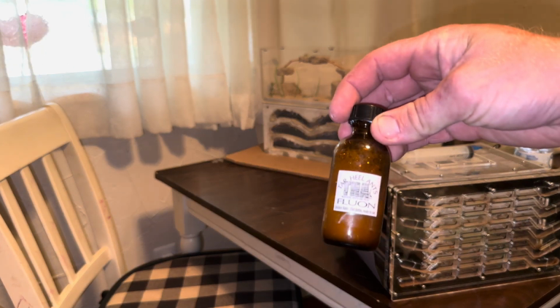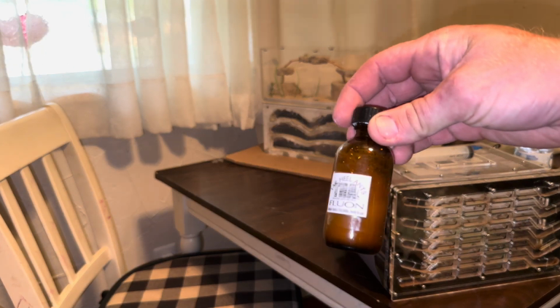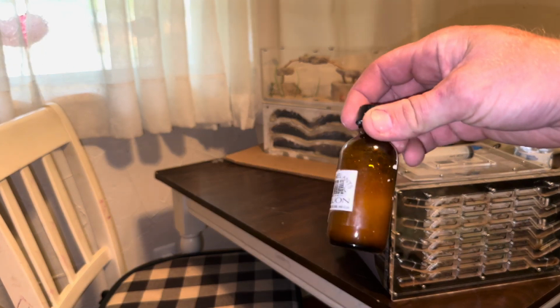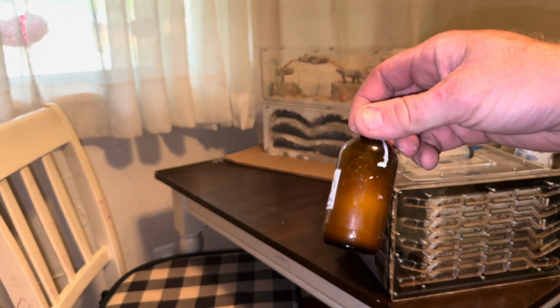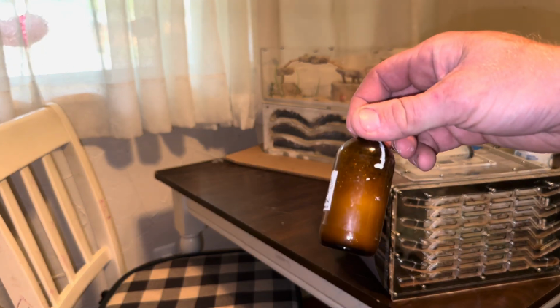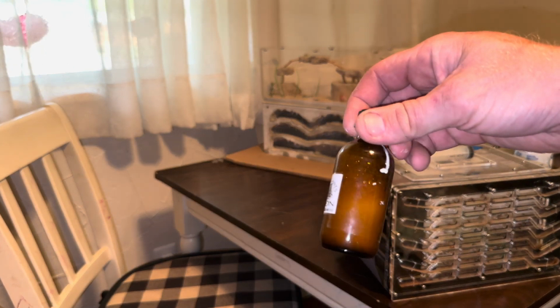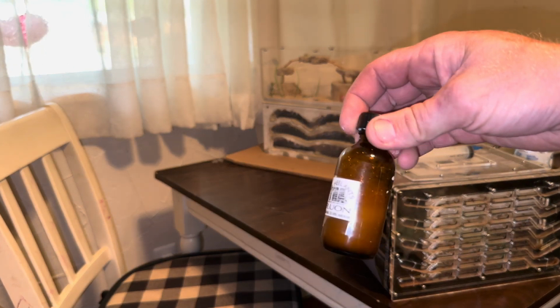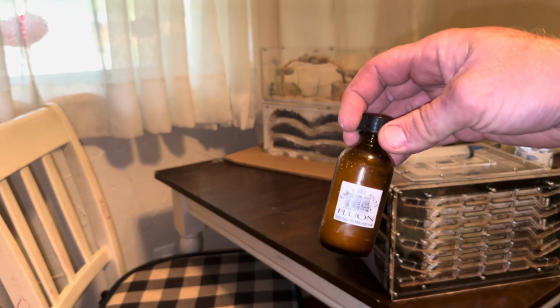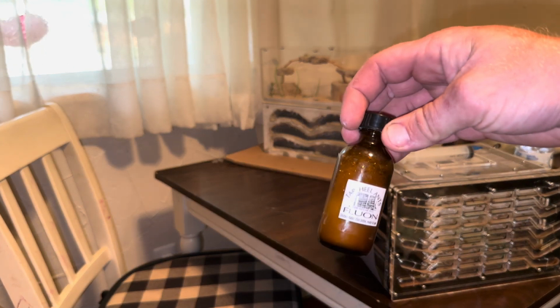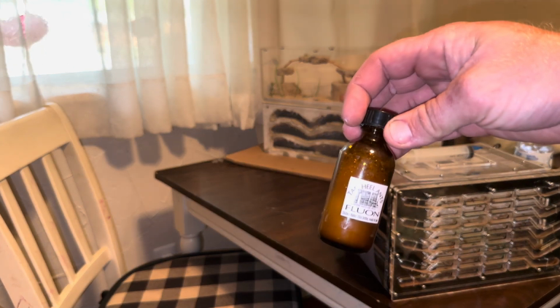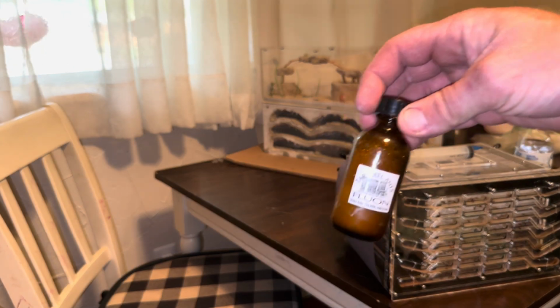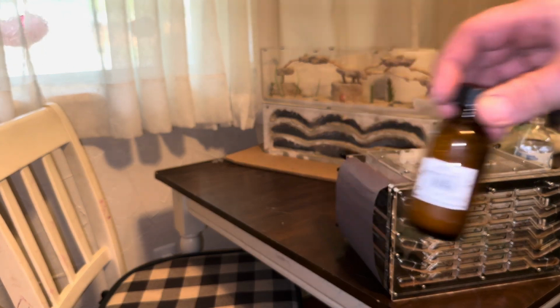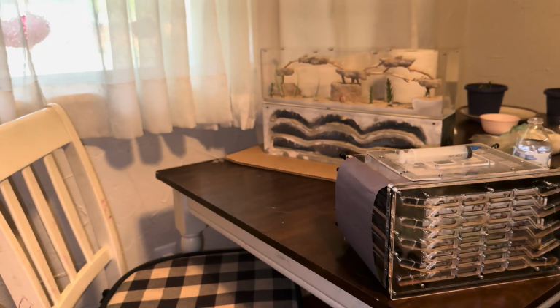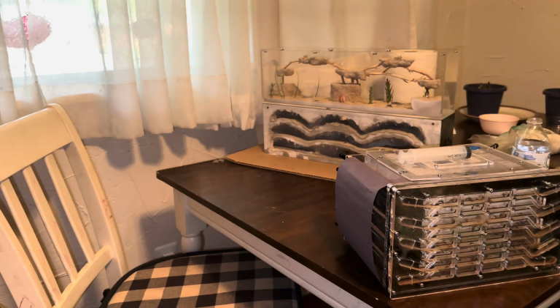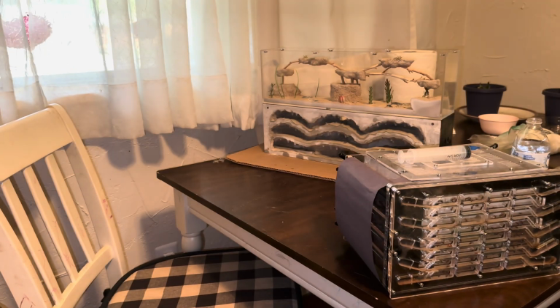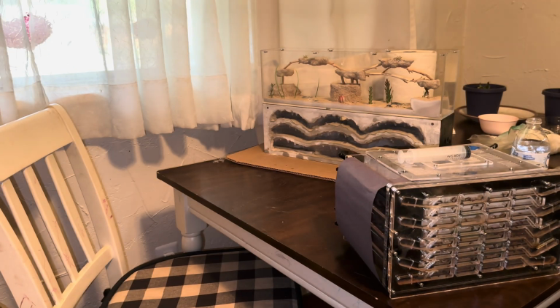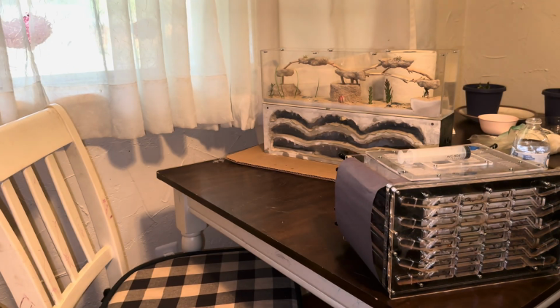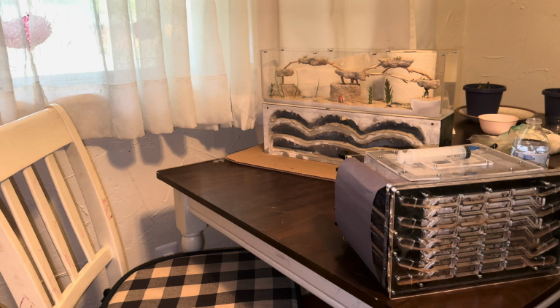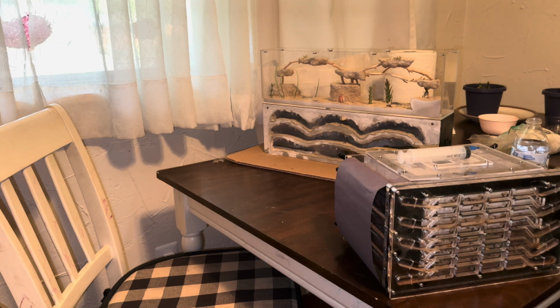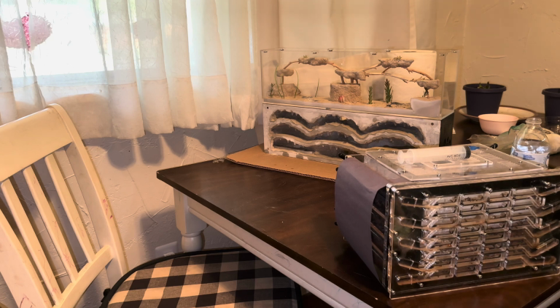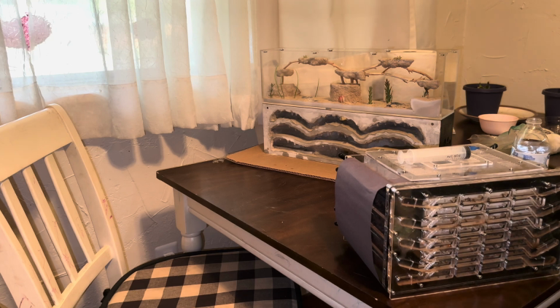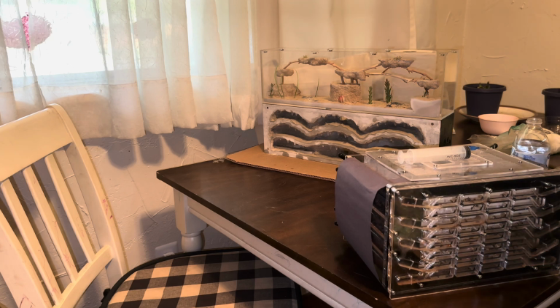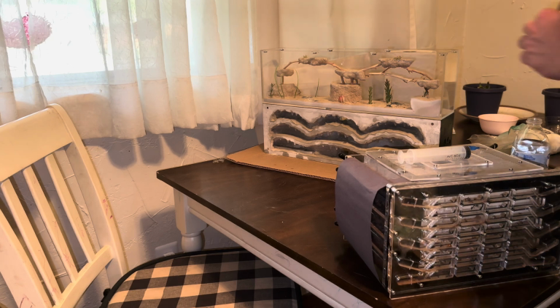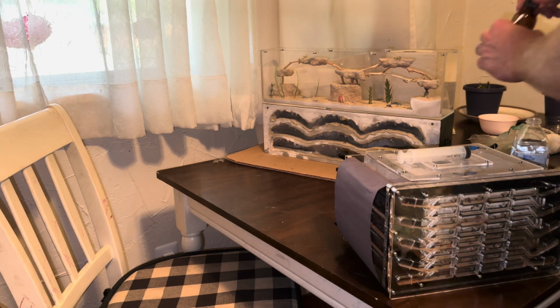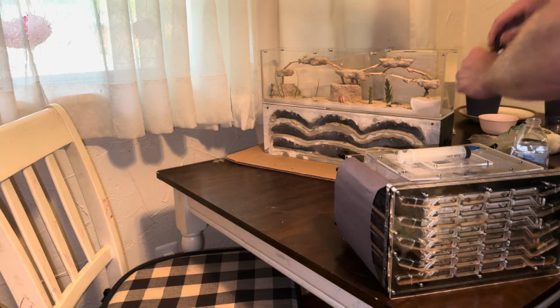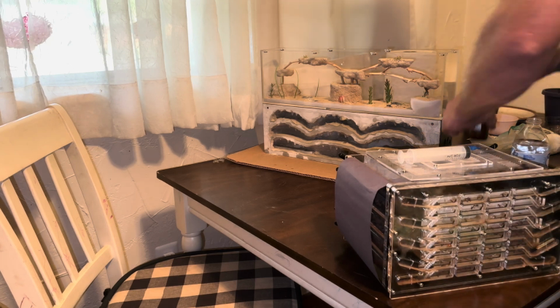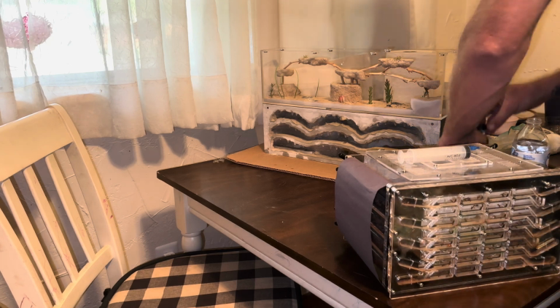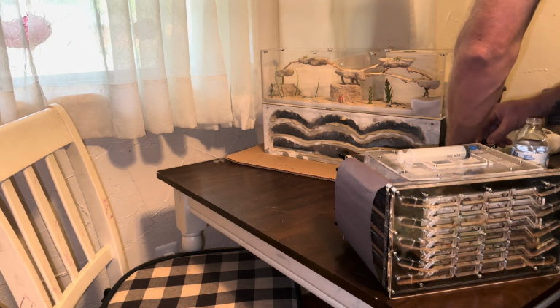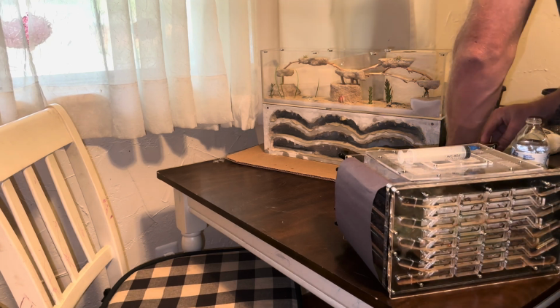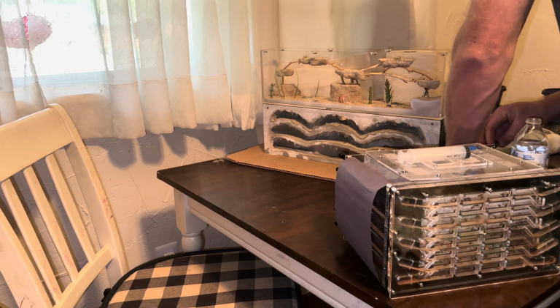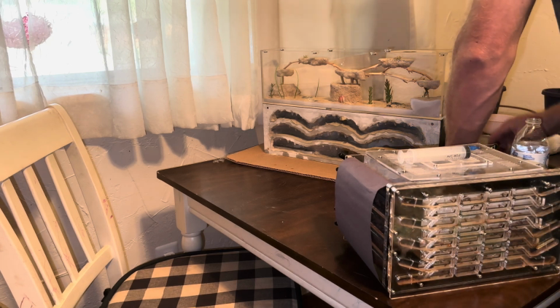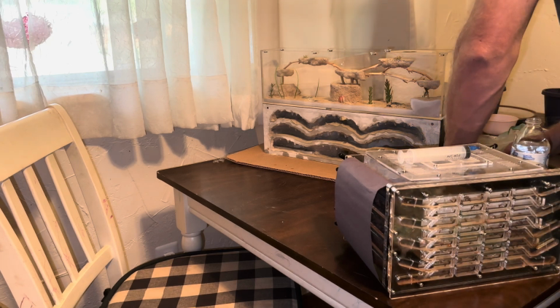To start the moving process, I'm going to use some Tar Hill Ants fluon and a Q-tip and line the very top side of the outworld to prevent escapees.